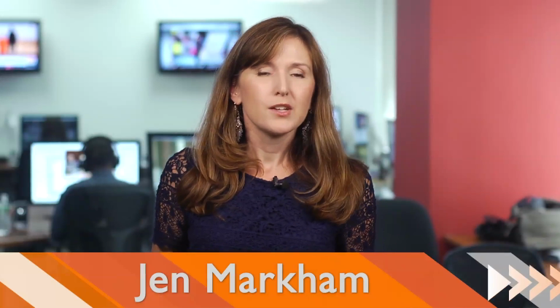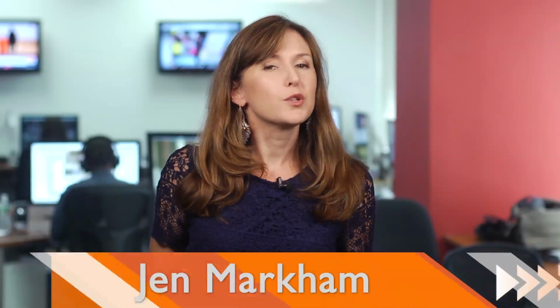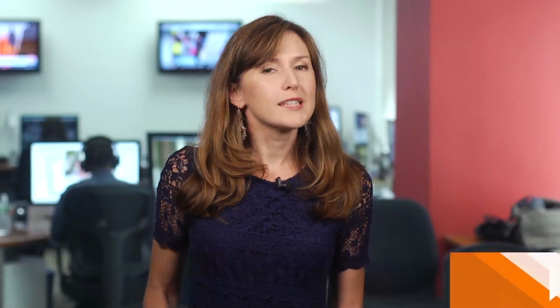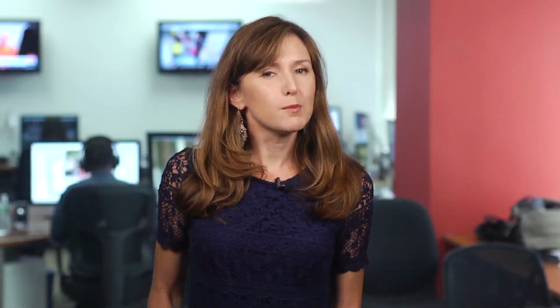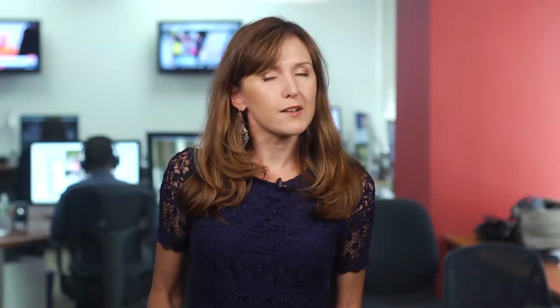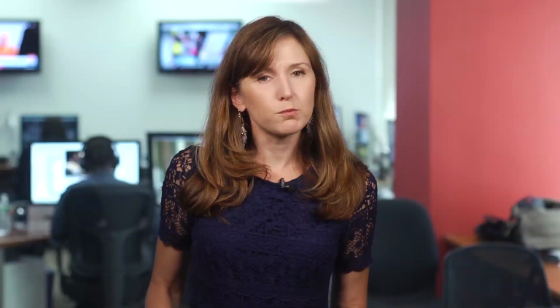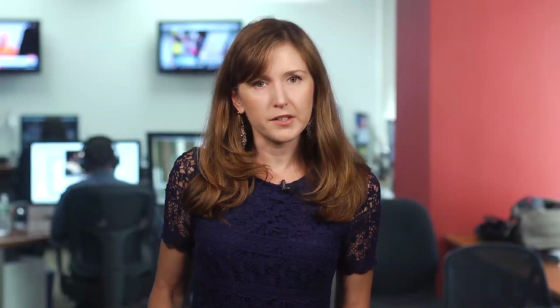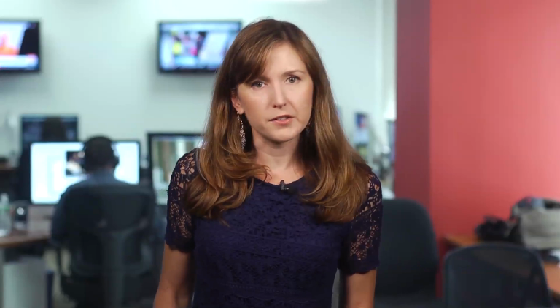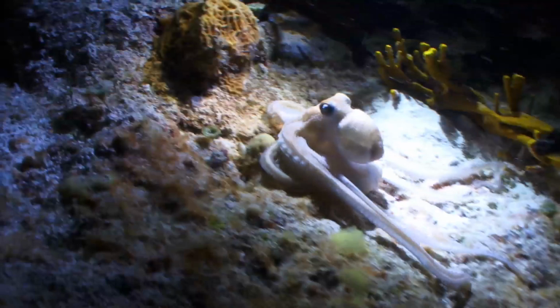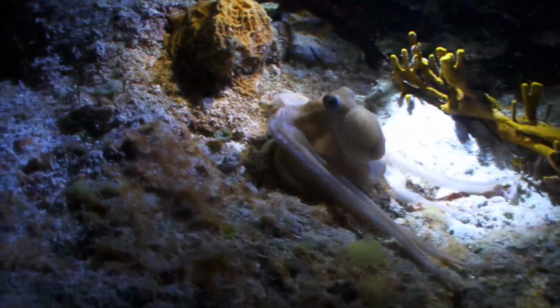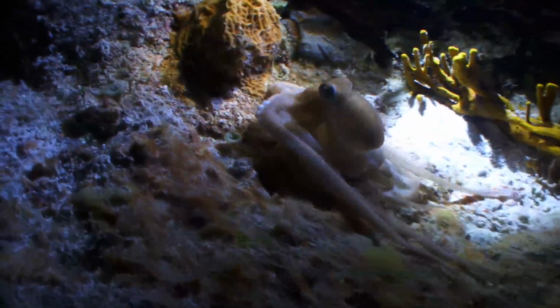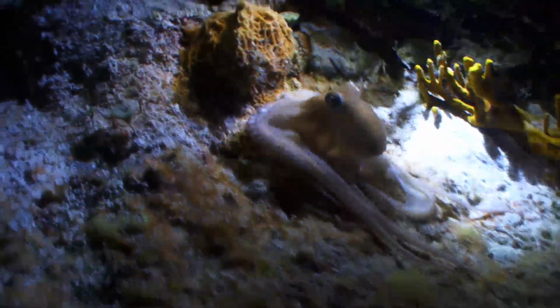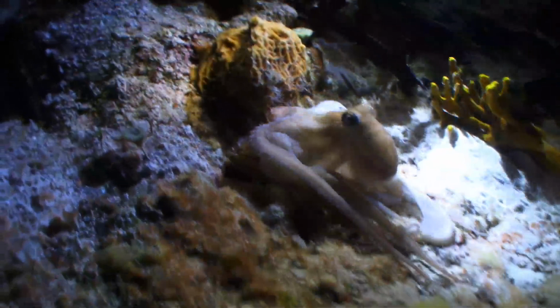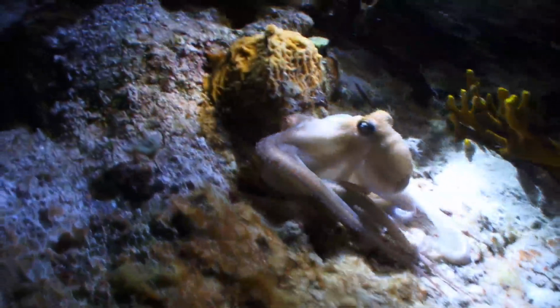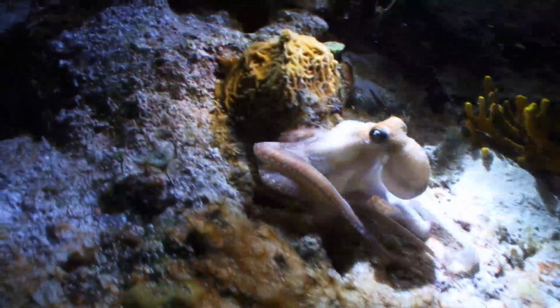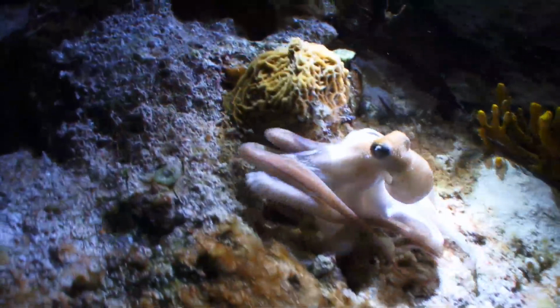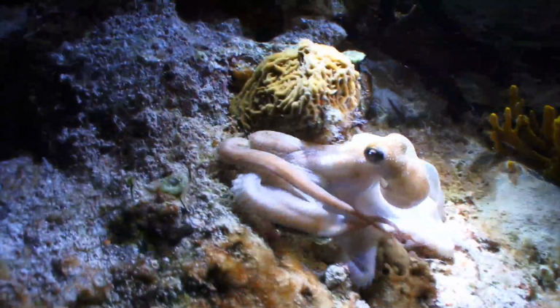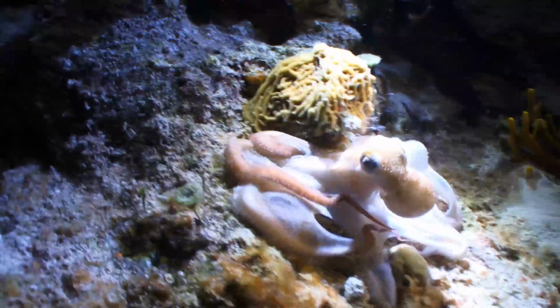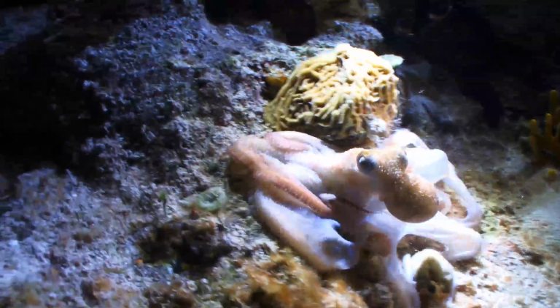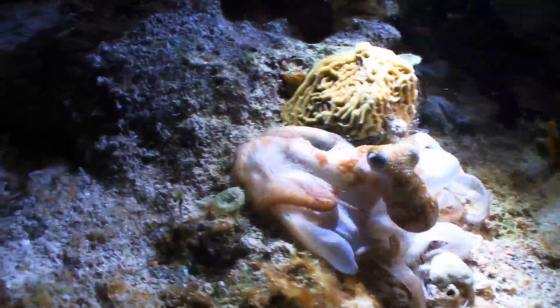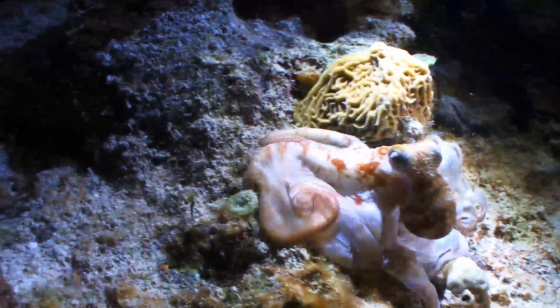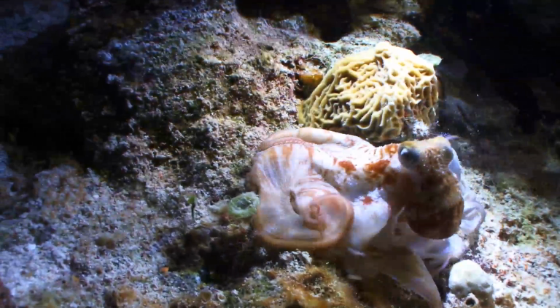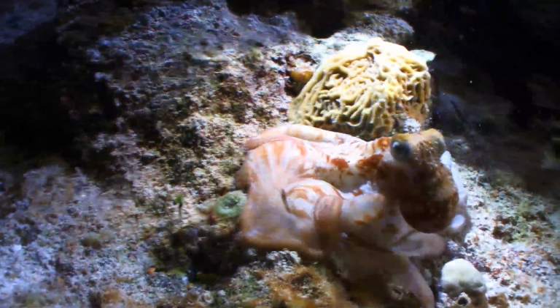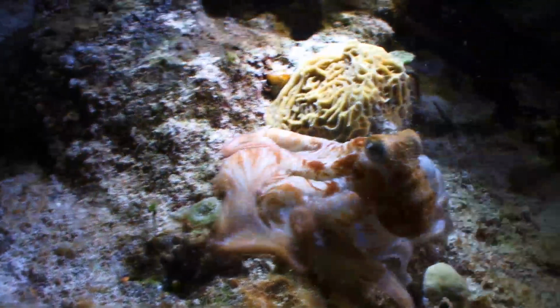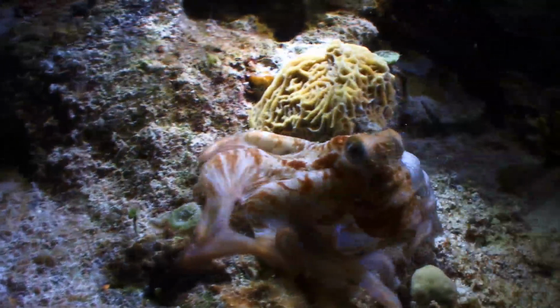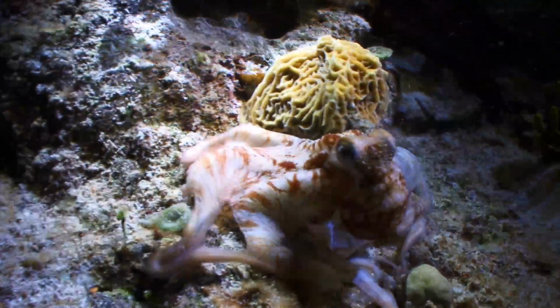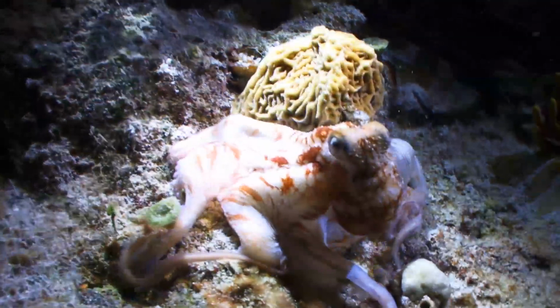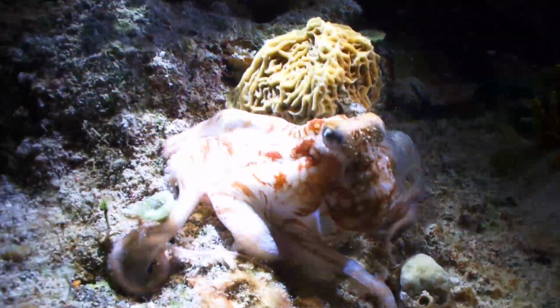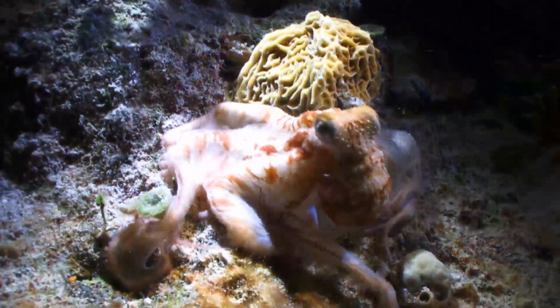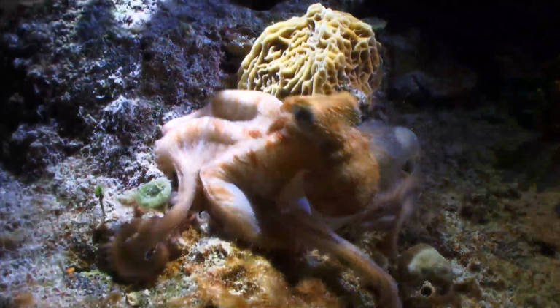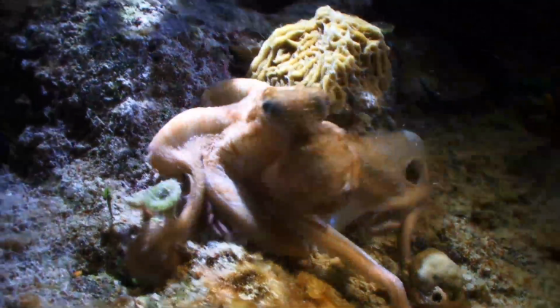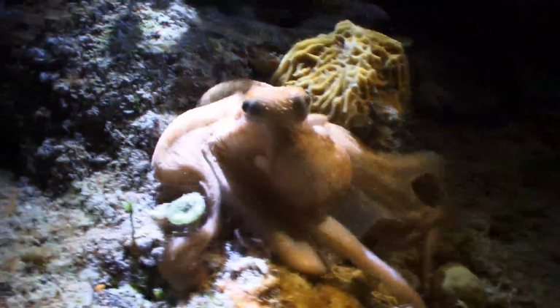To conceal themselves from predators, octopi are able to change the color, shape, and texture of their skin to match their surroundings.